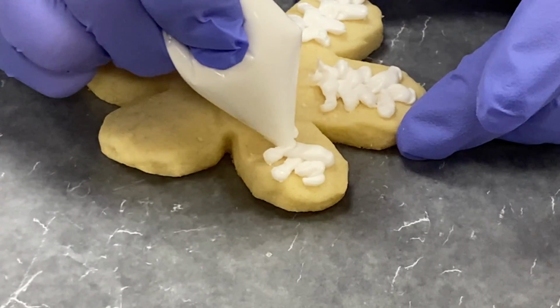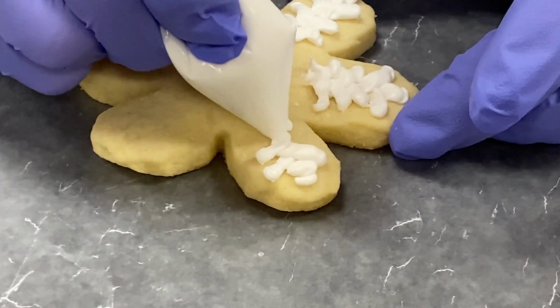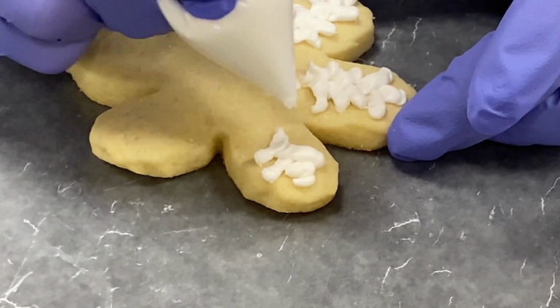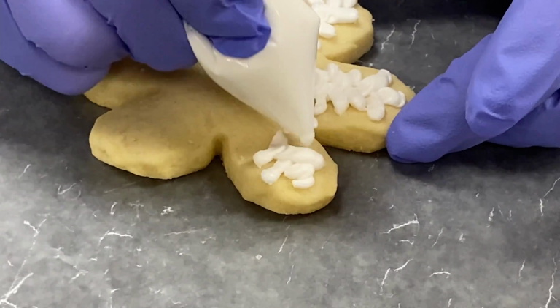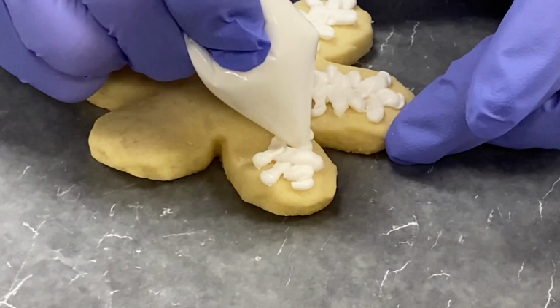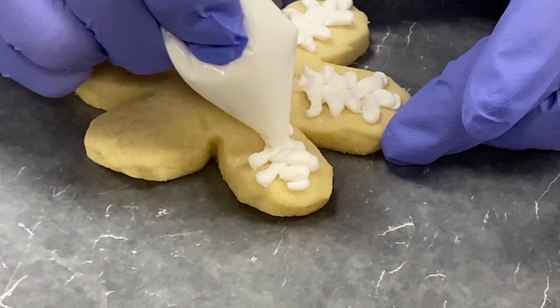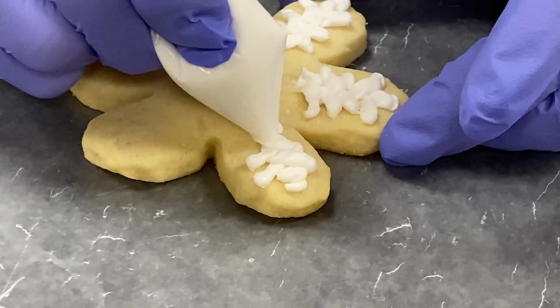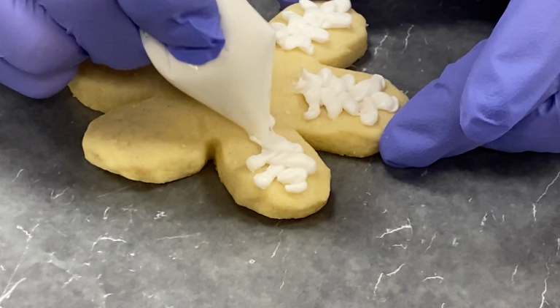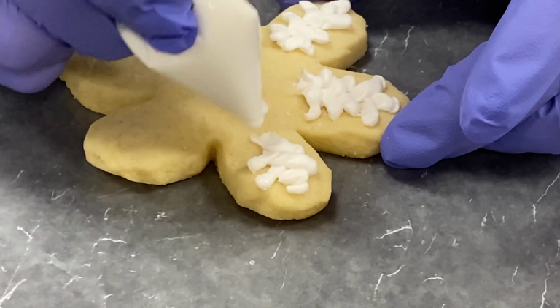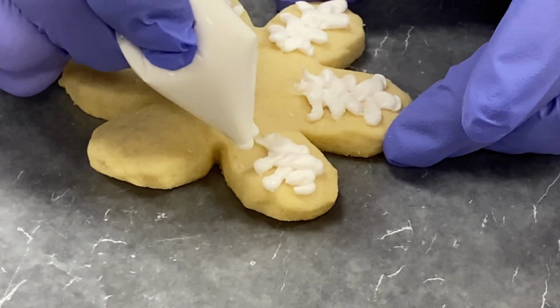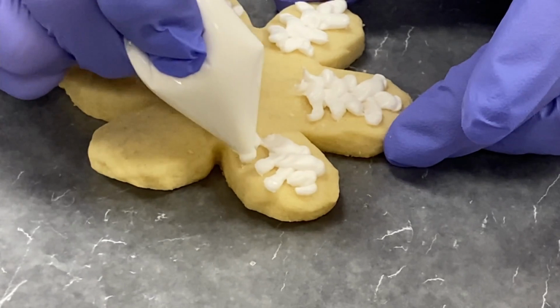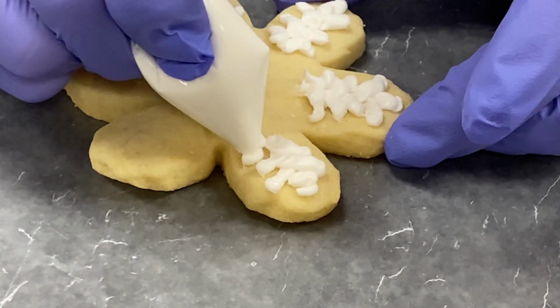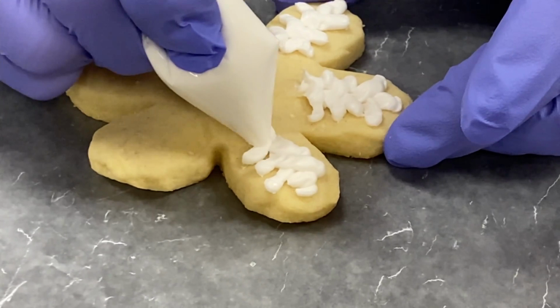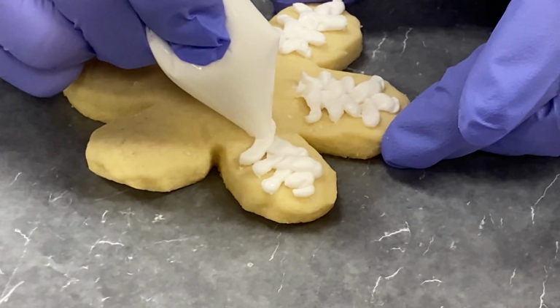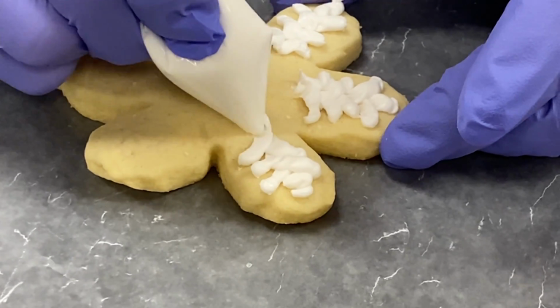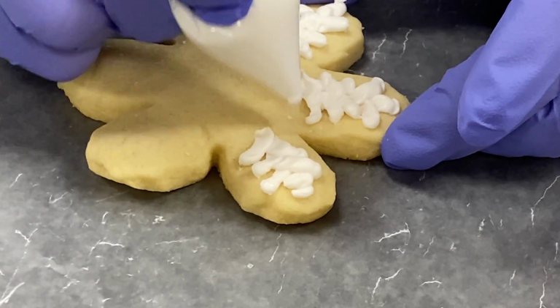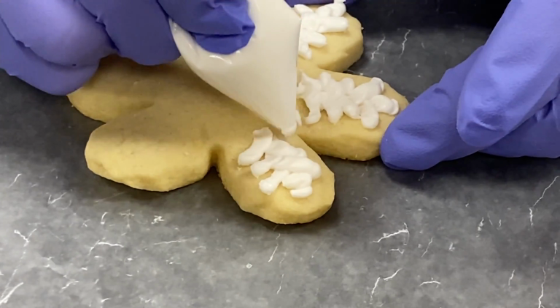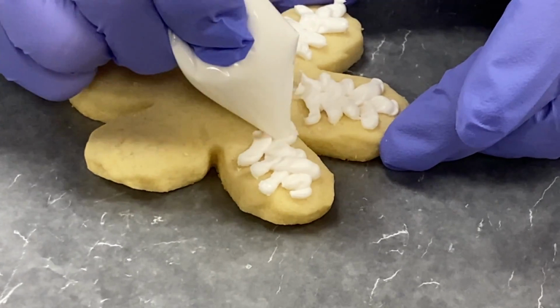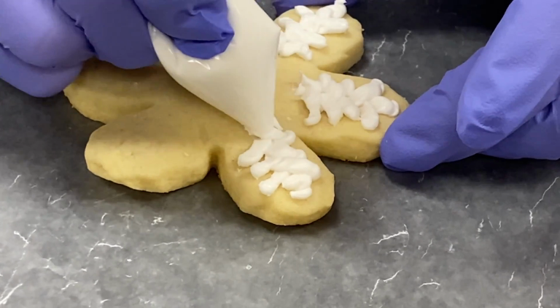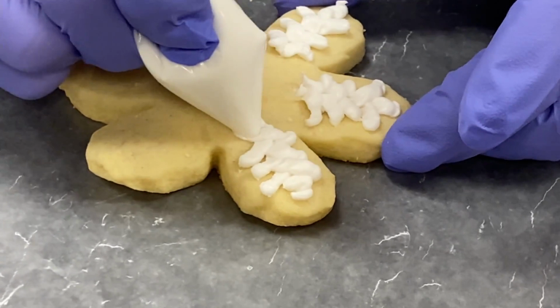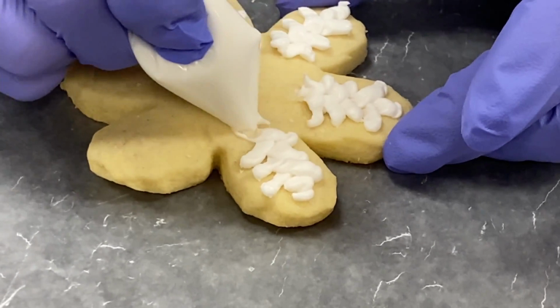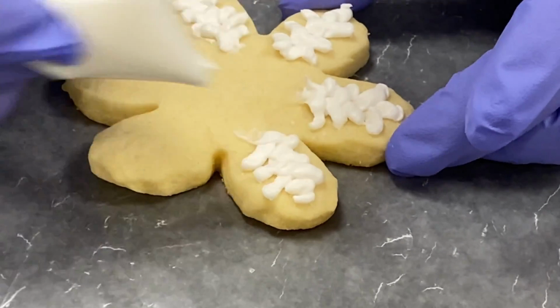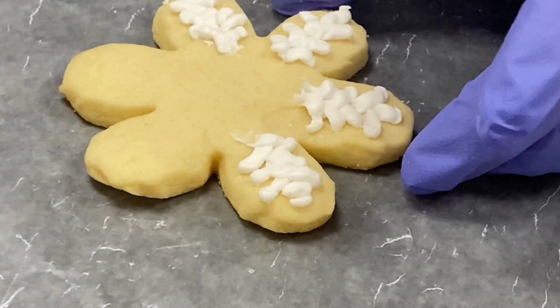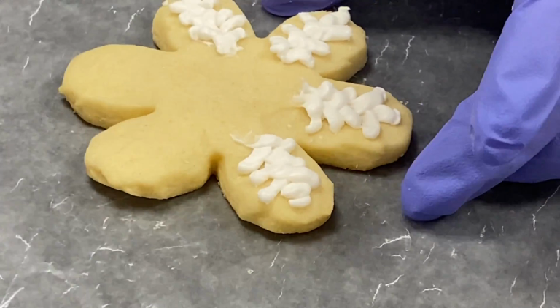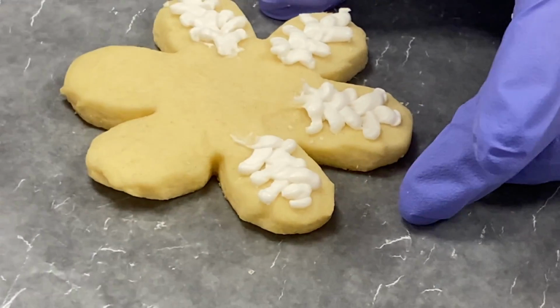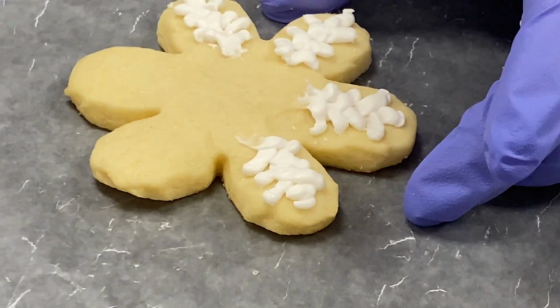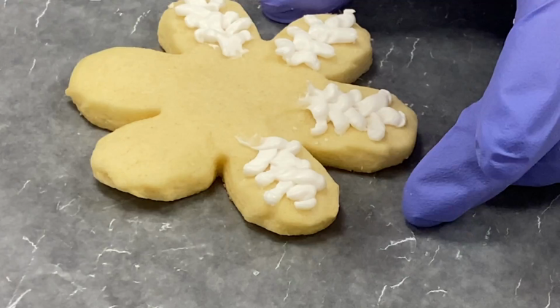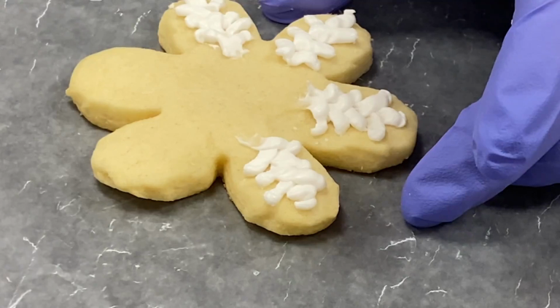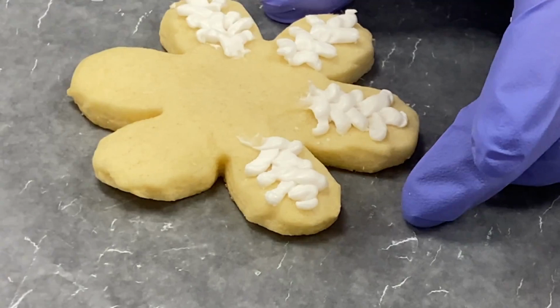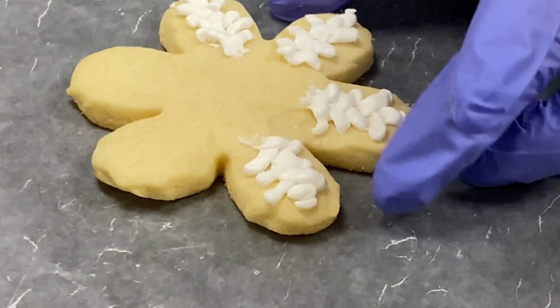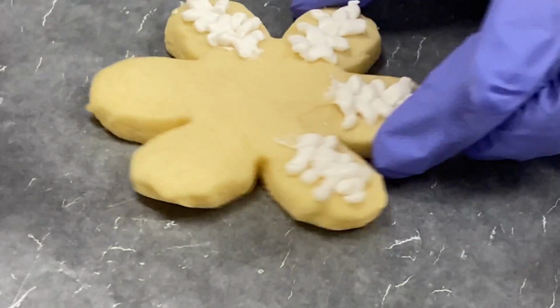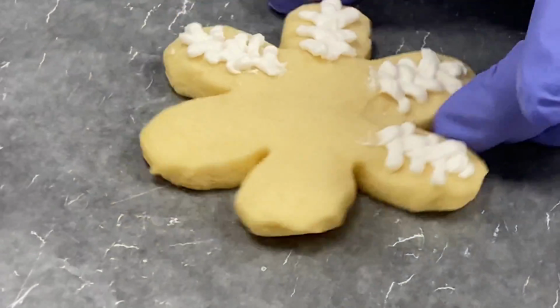Just as if you're using another tip, you kind of need to keep your tip clean.